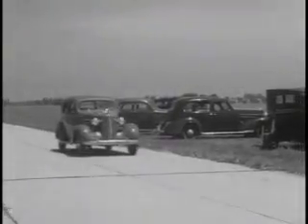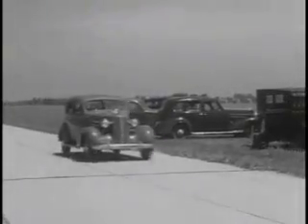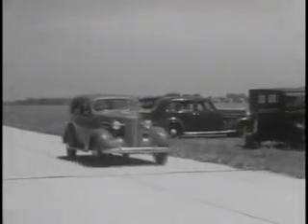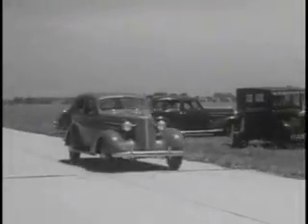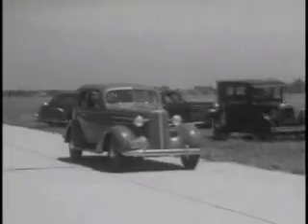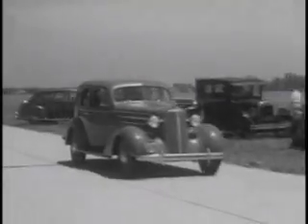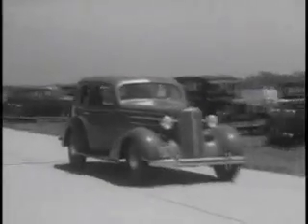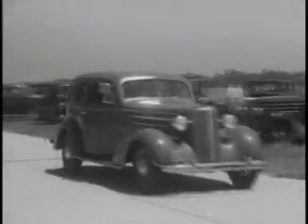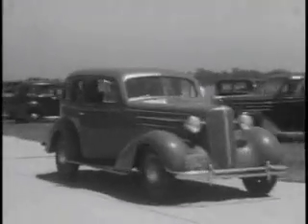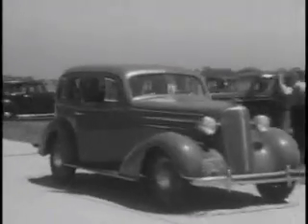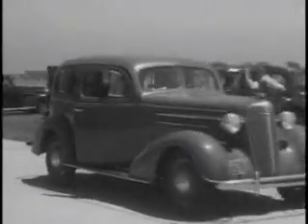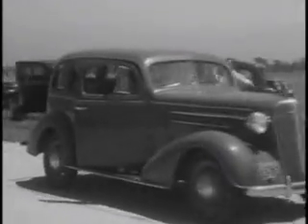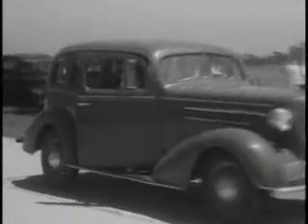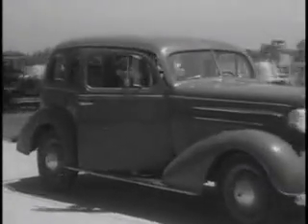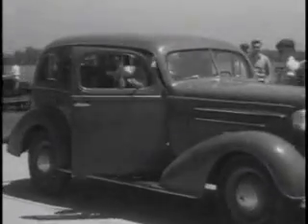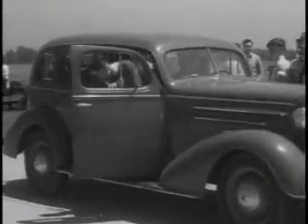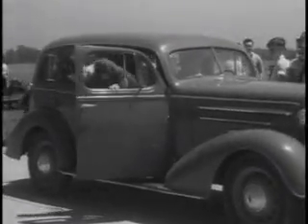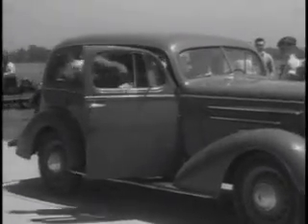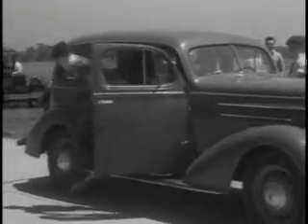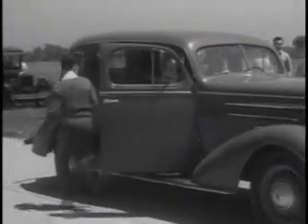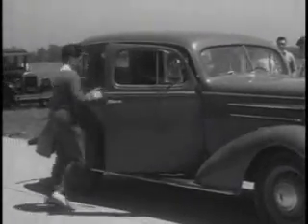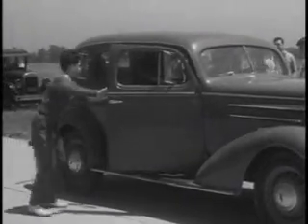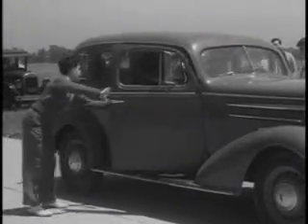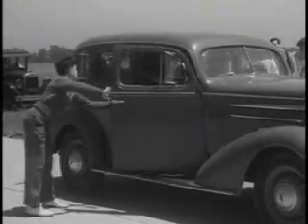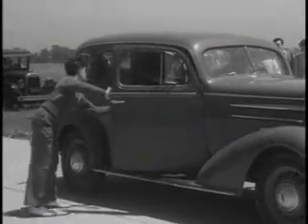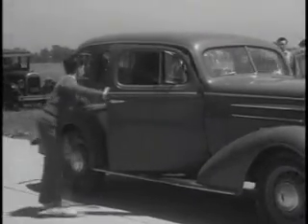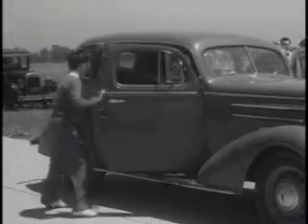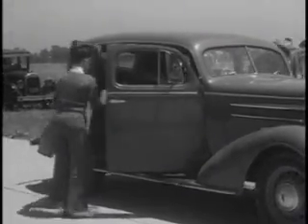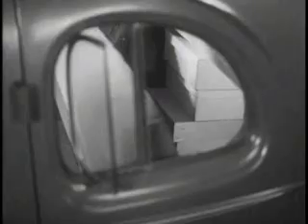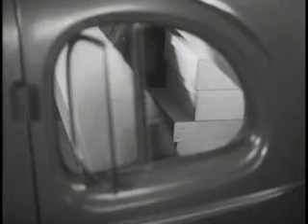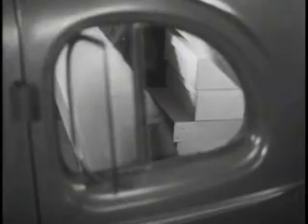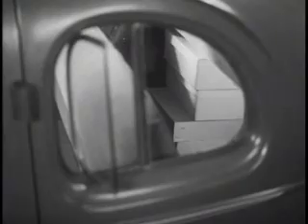Uh-oh! Almost too late. The family car seems to have been converted into an airplane carrier.